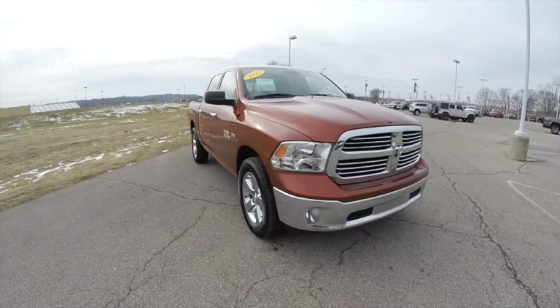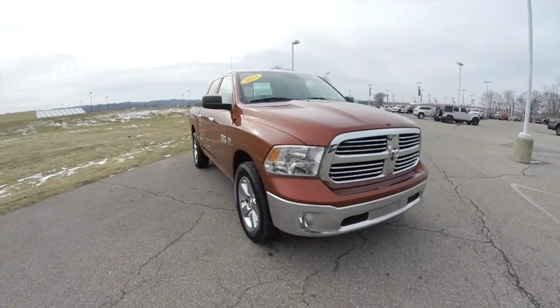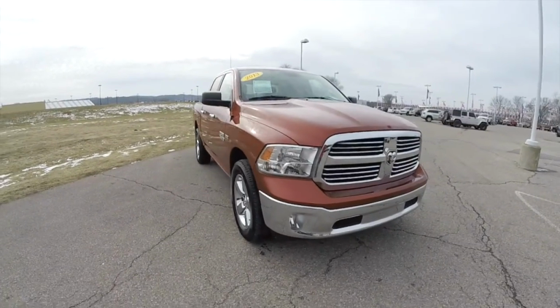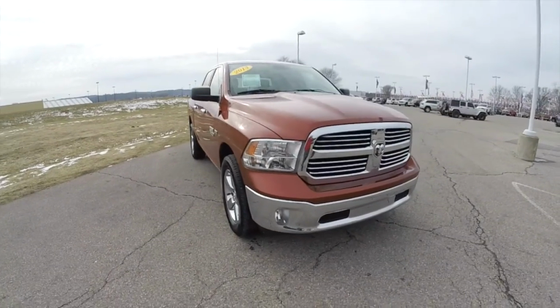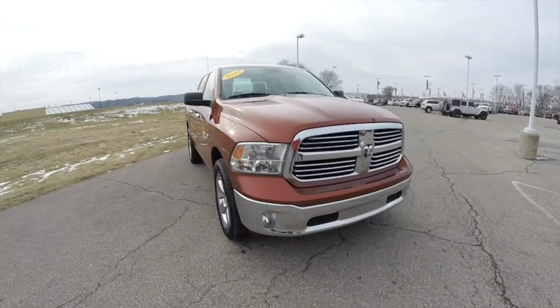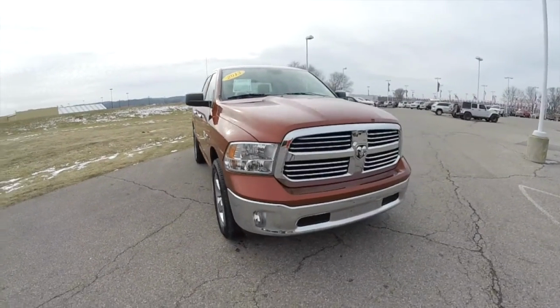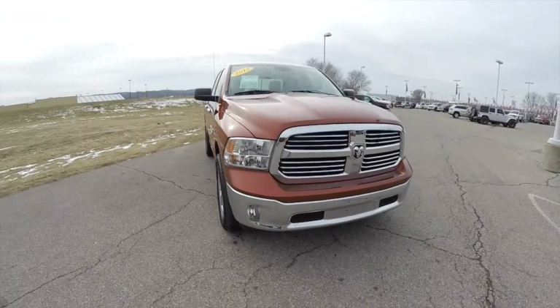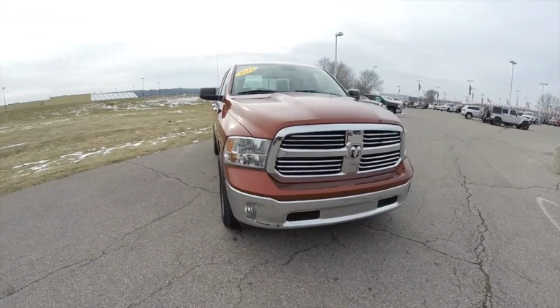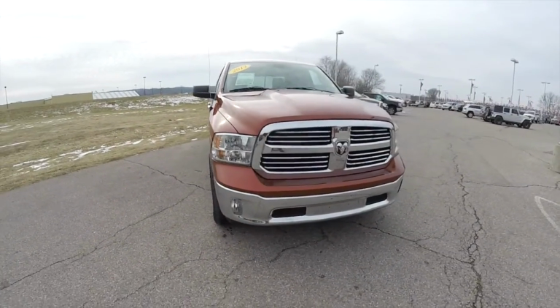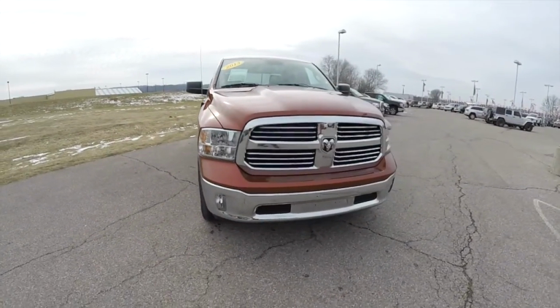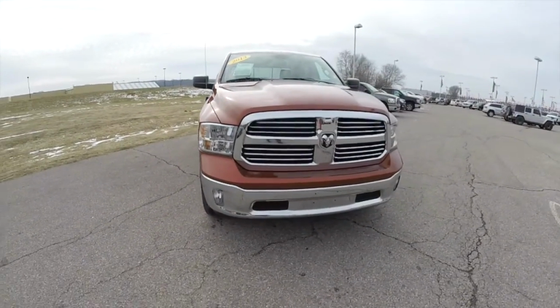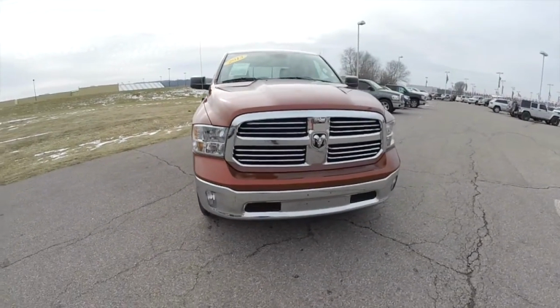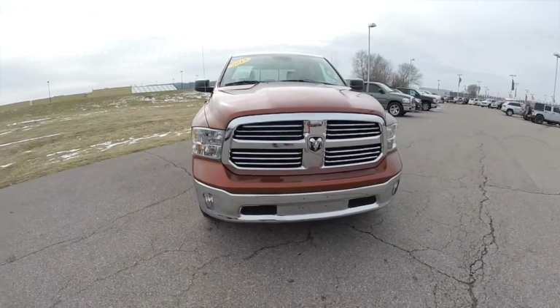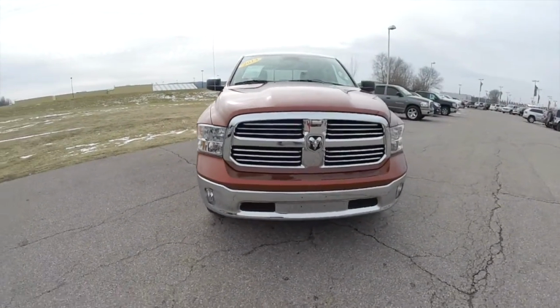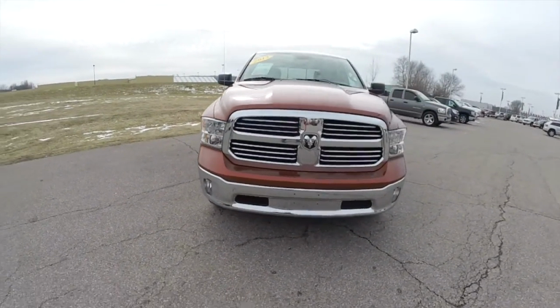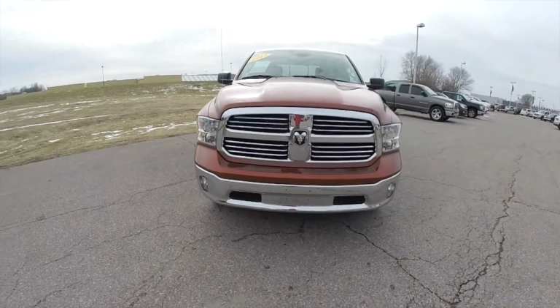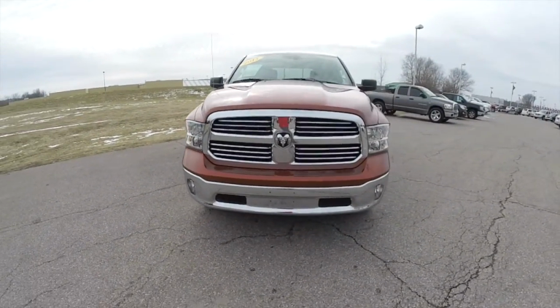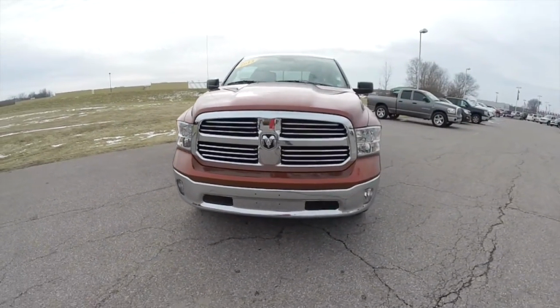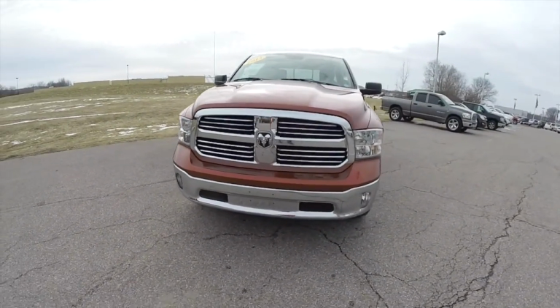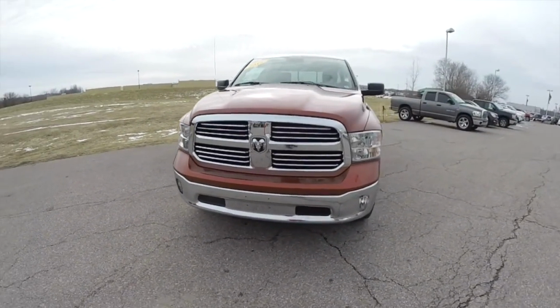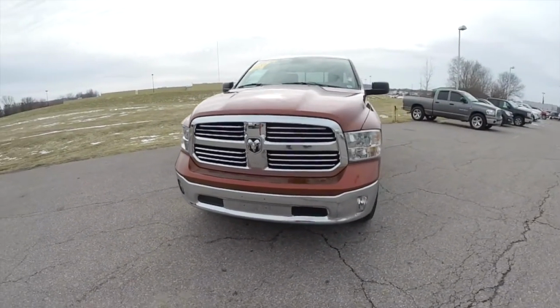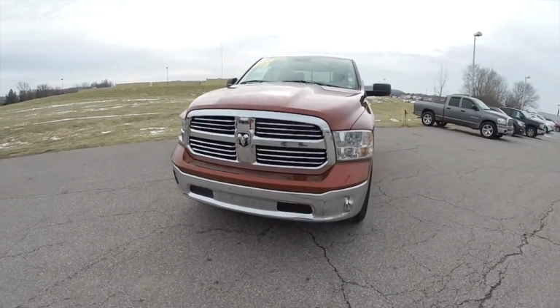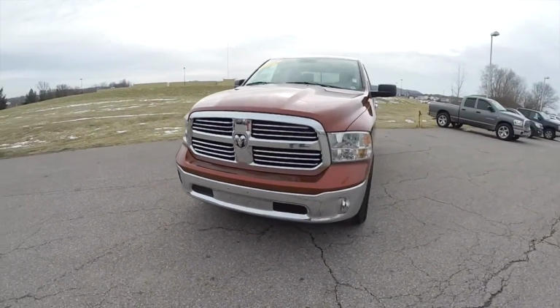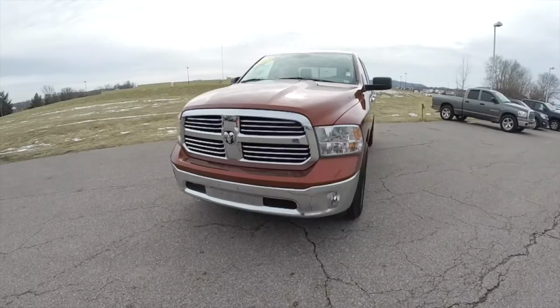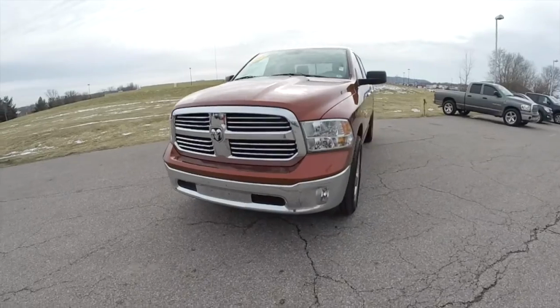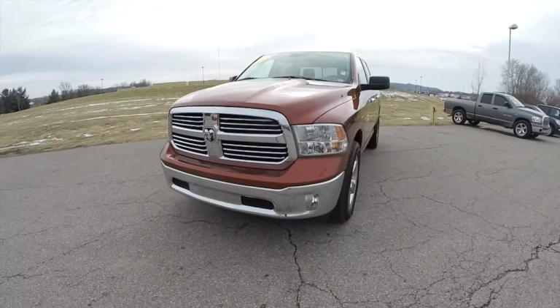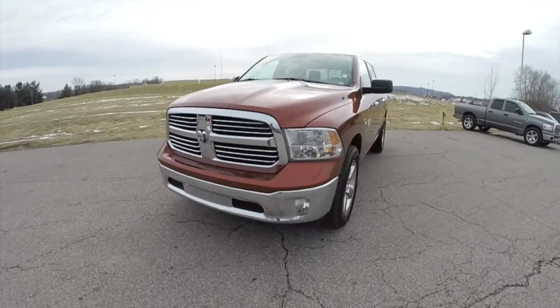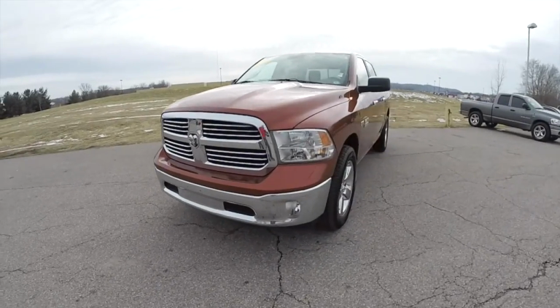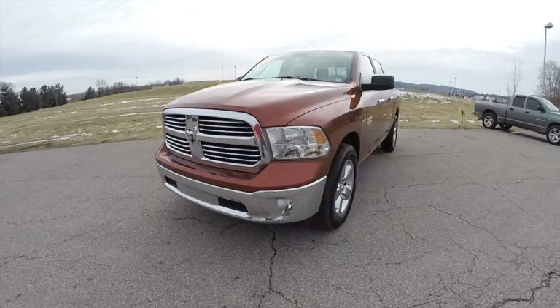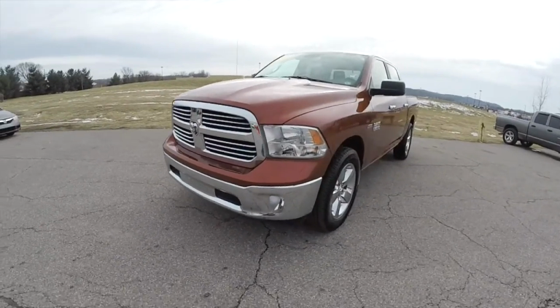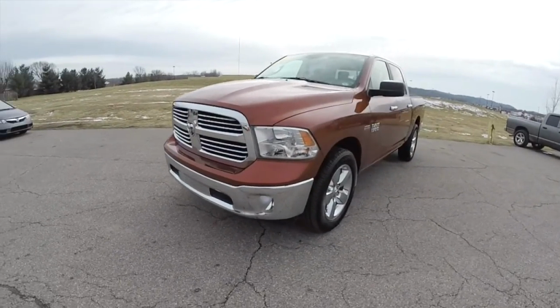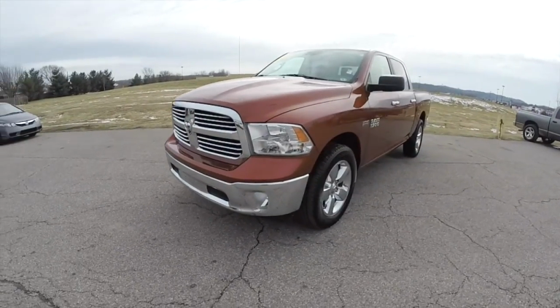Hello everyone. Today we're going to take a quick walk around look at this 2013 Ram 1500 Bighorn edition.